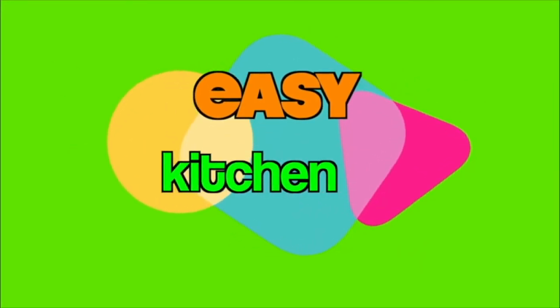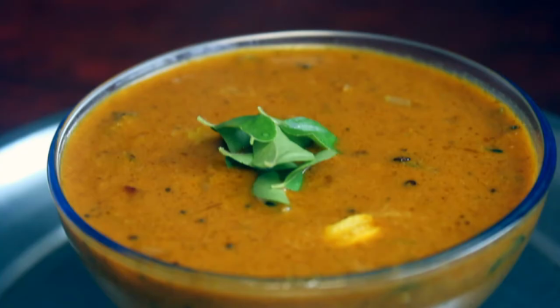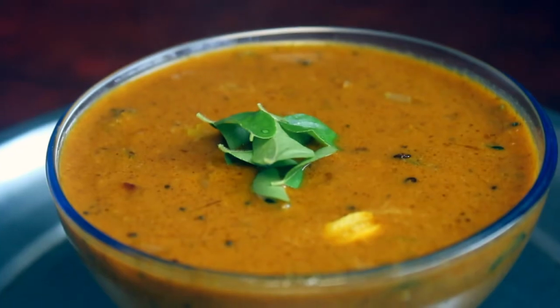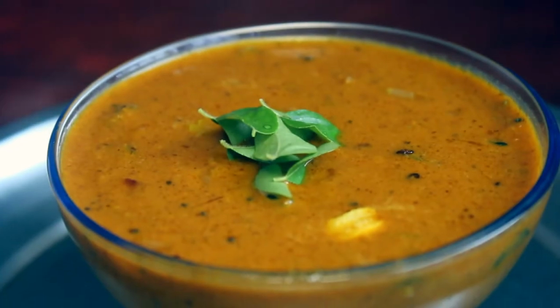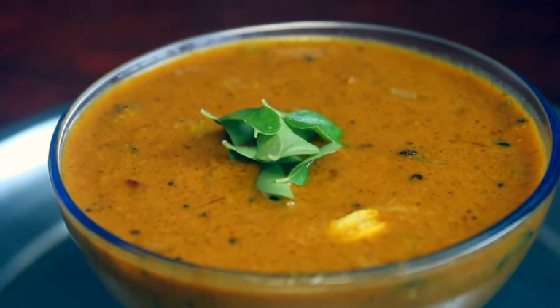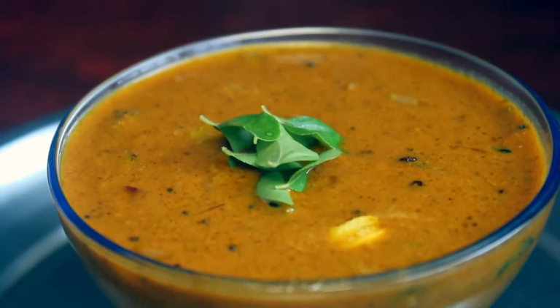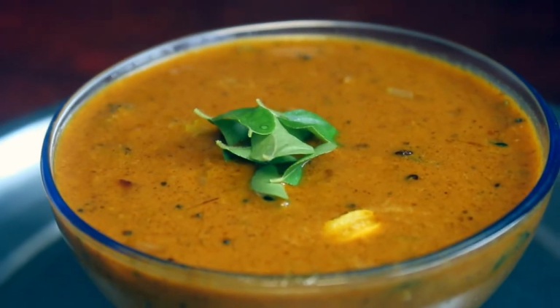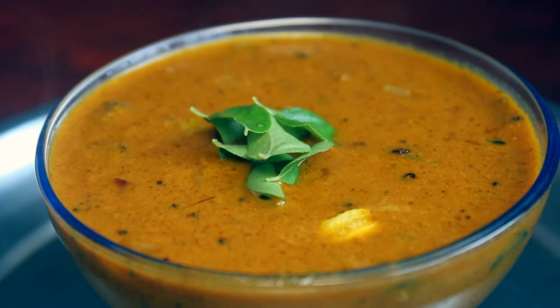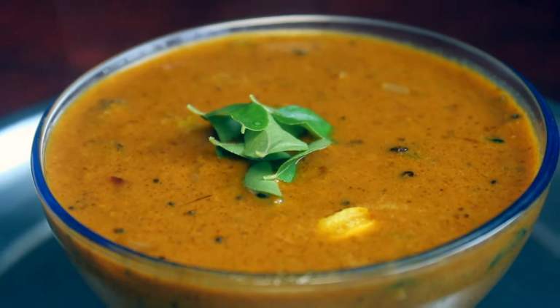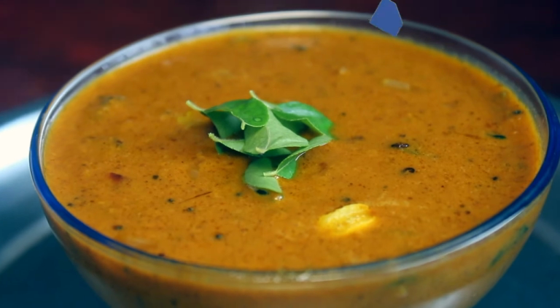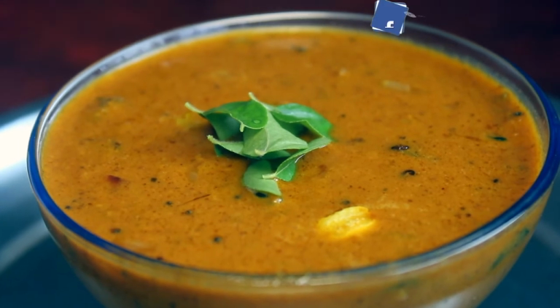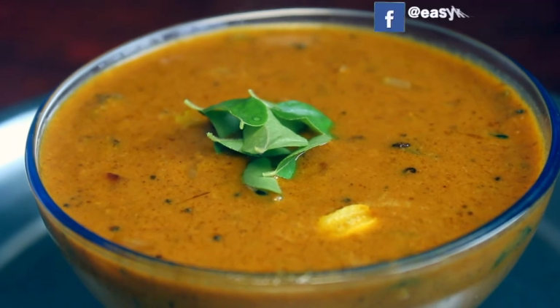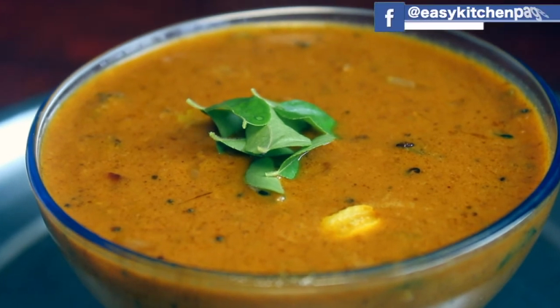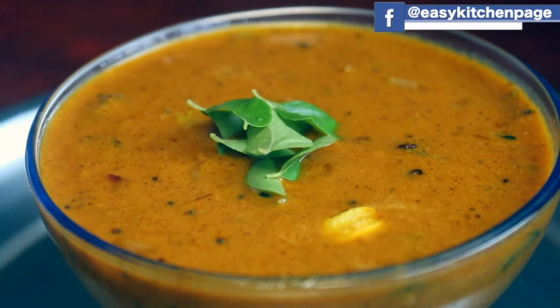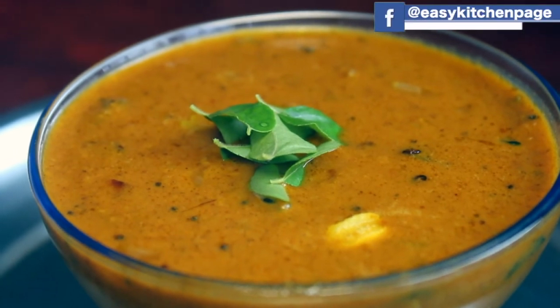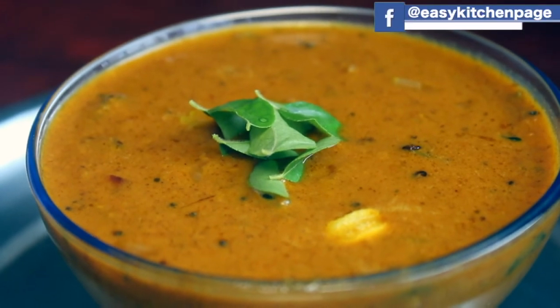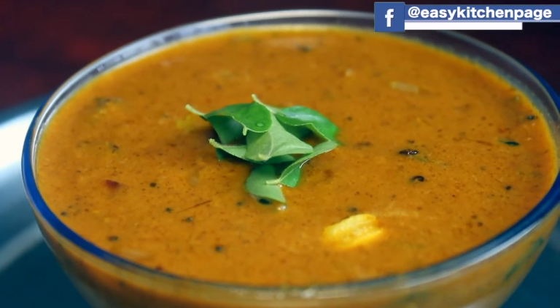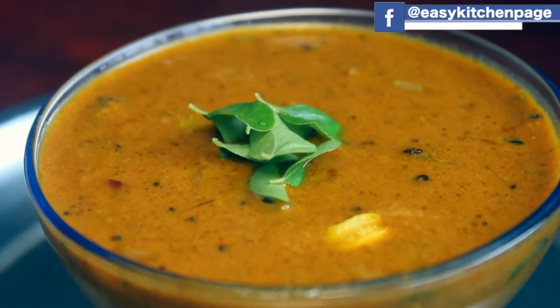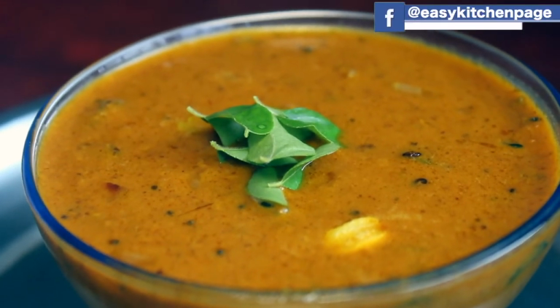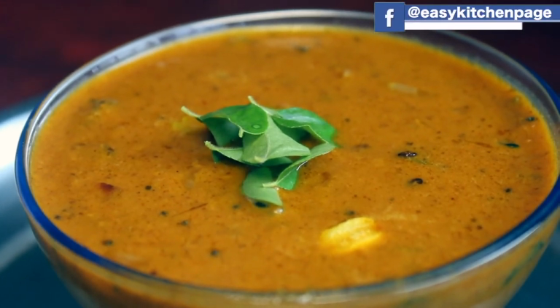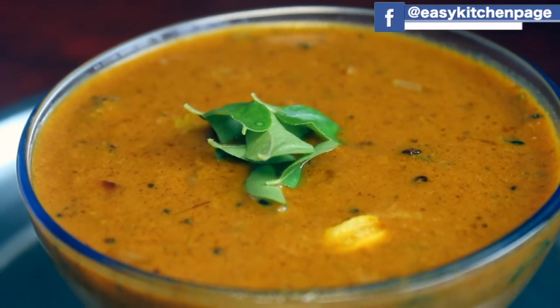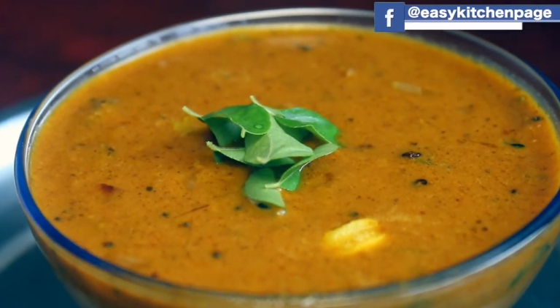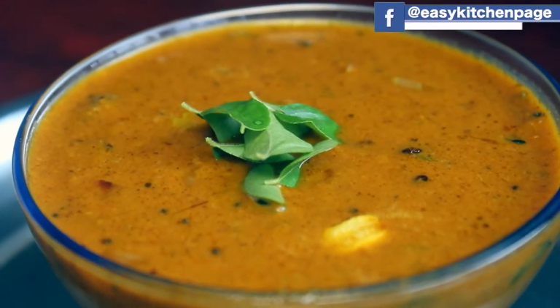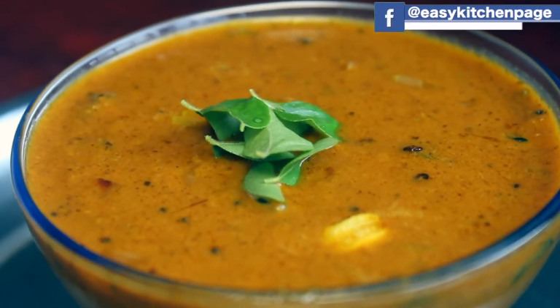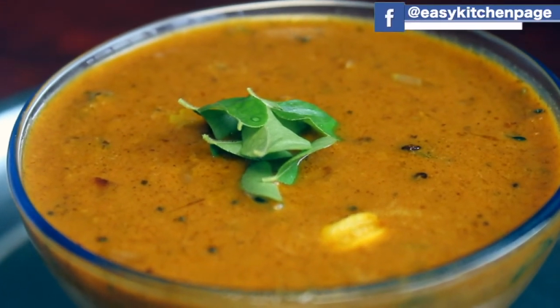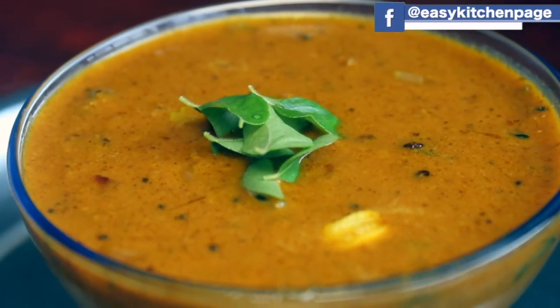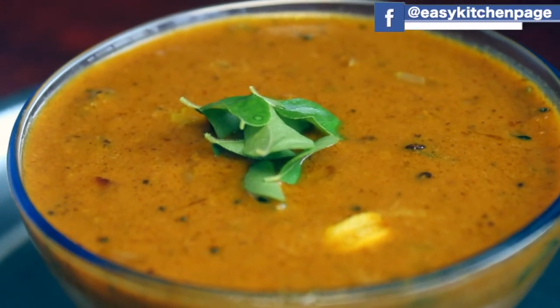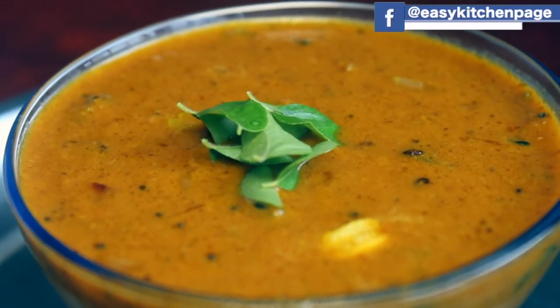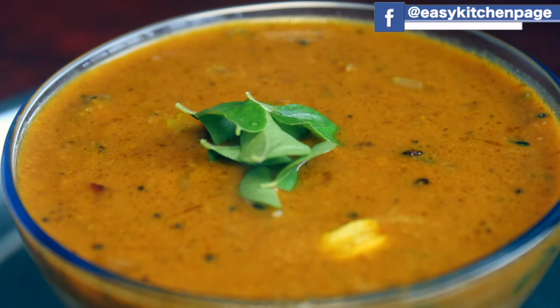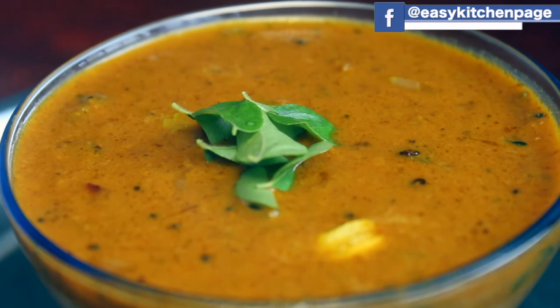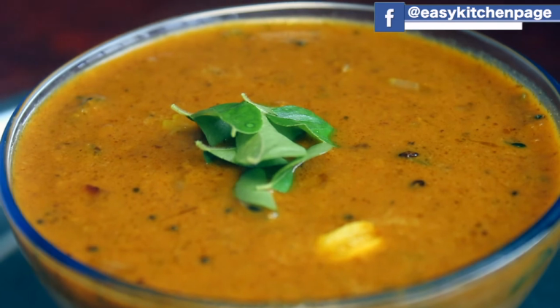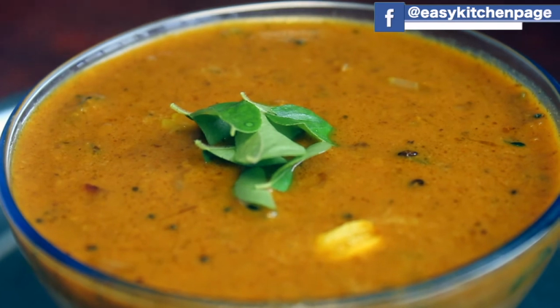Hello everyone, welcome back to EZ Kitchen. In EZ Kitchen, we will see how we can make this dish.